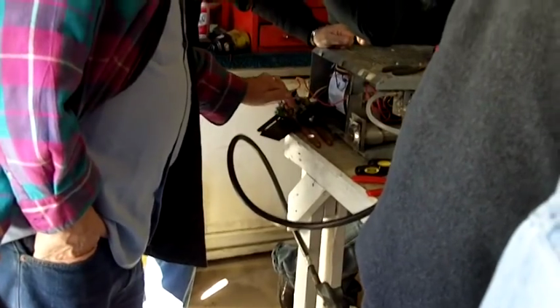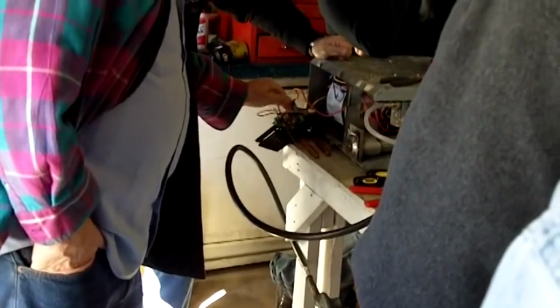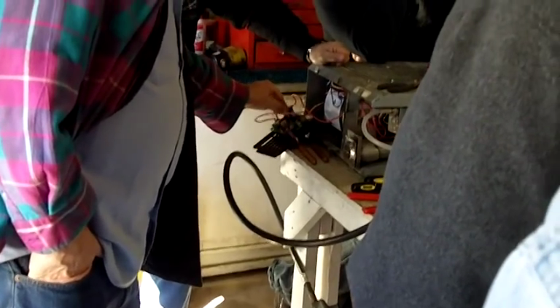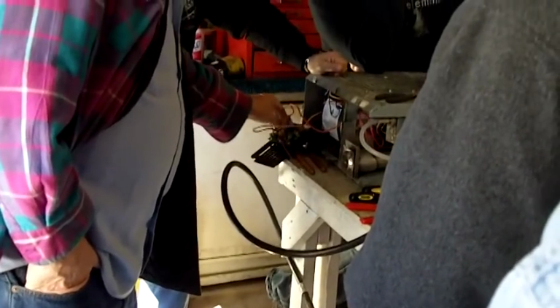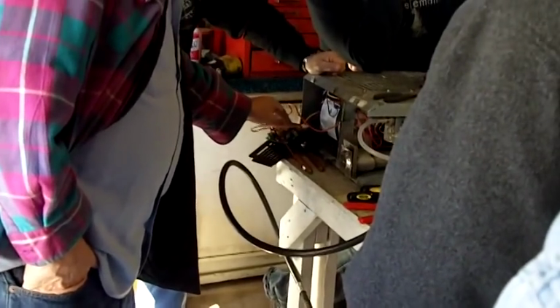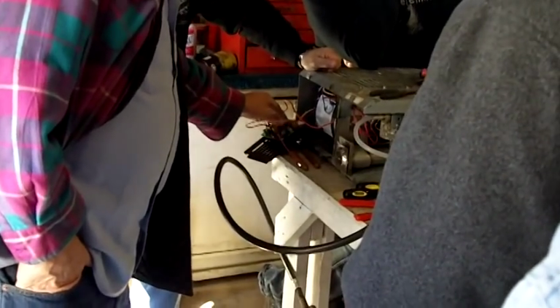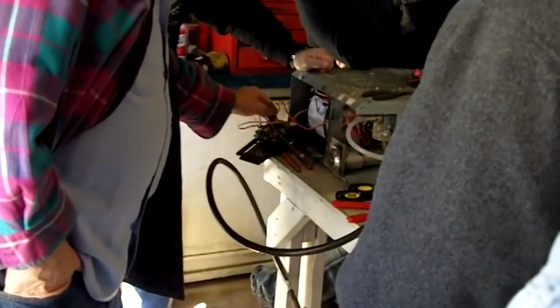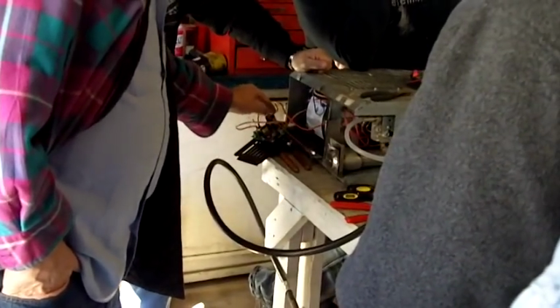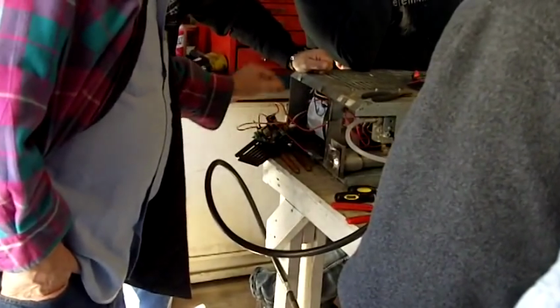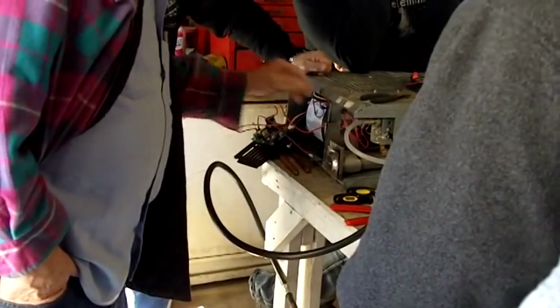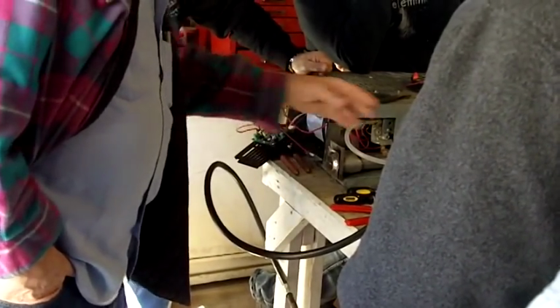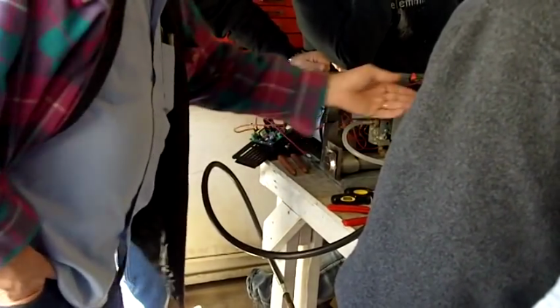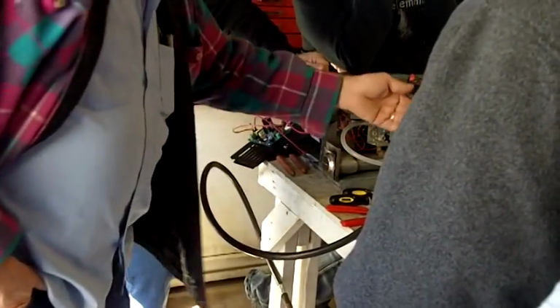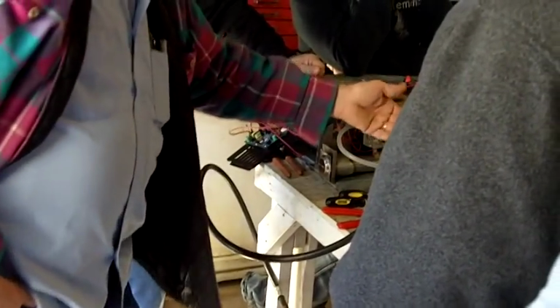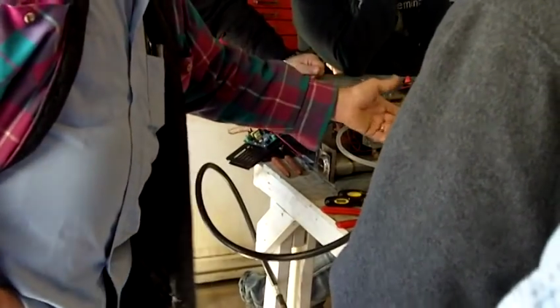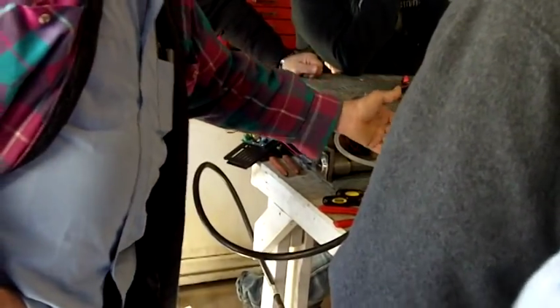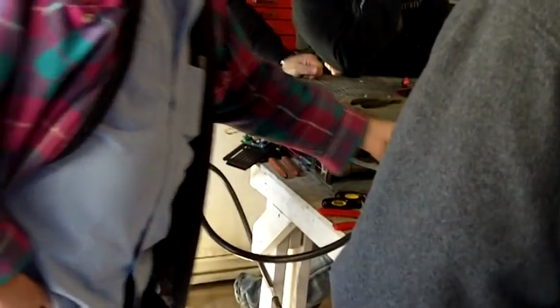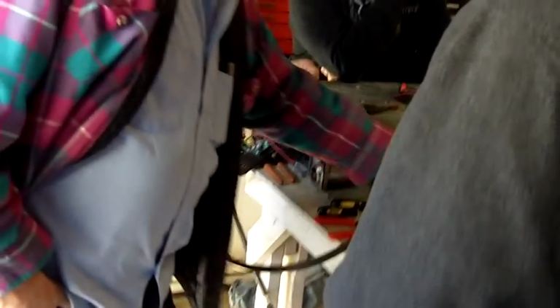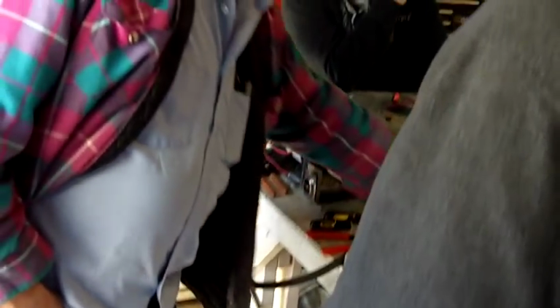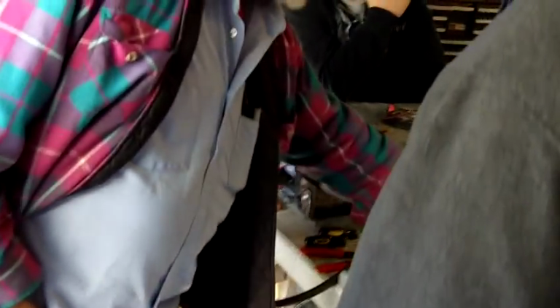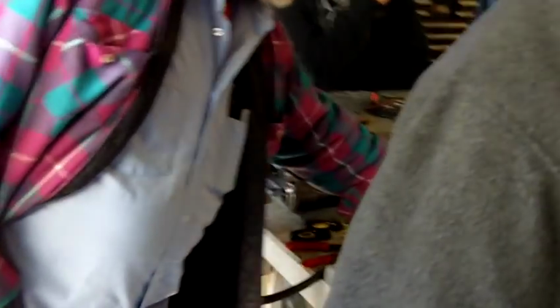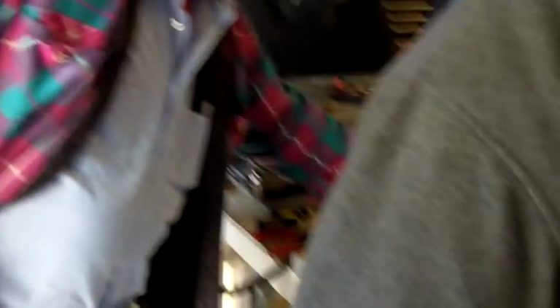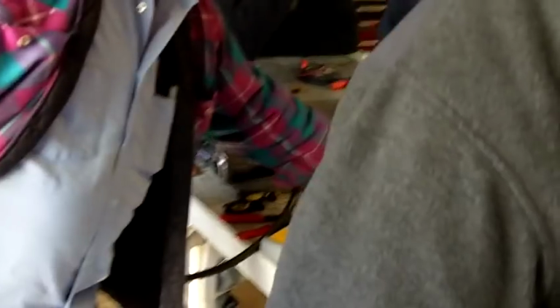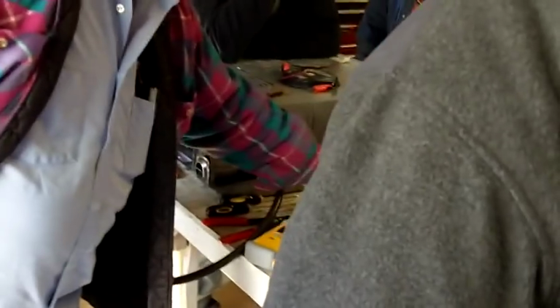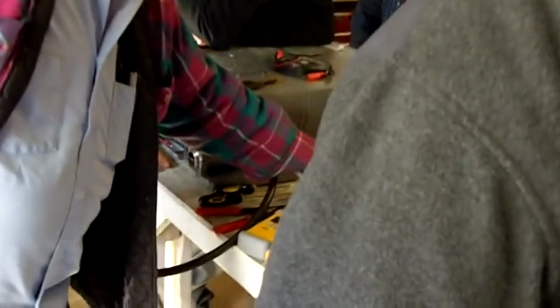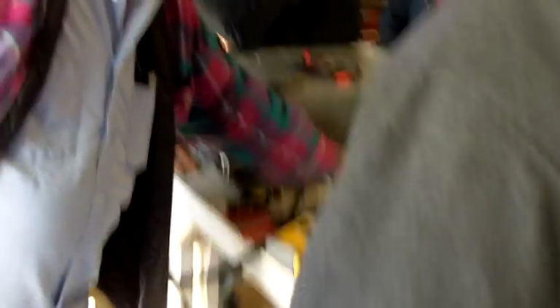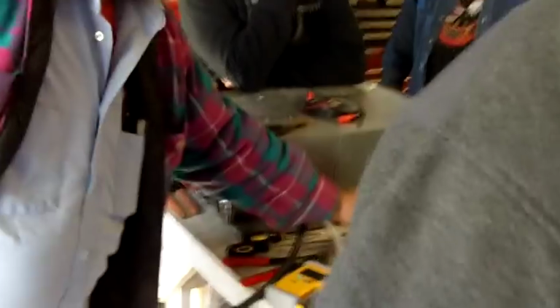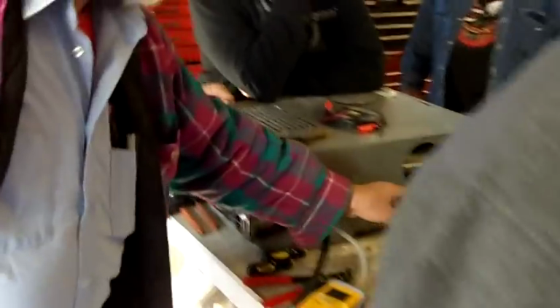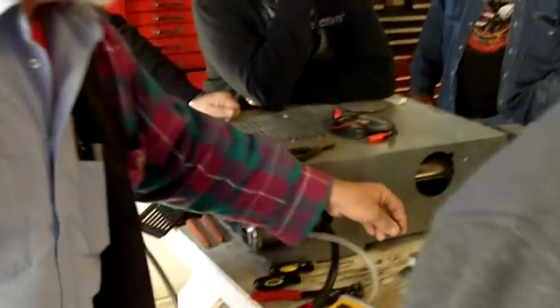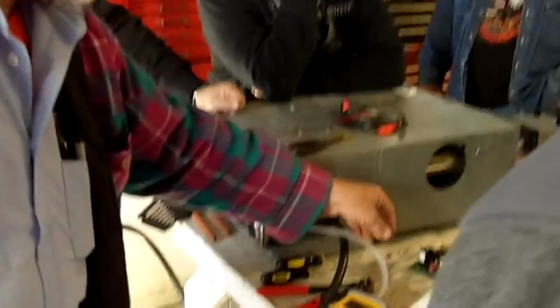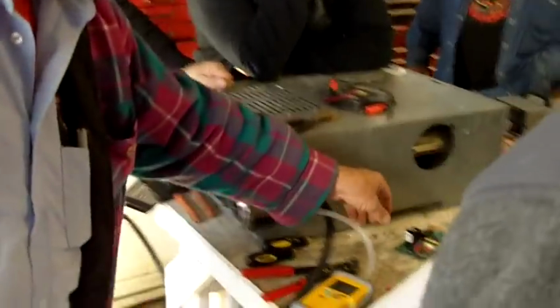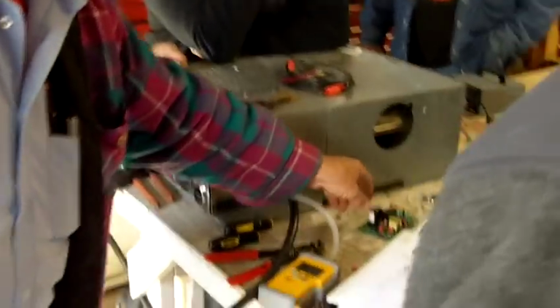You take the old board off — it would be just a UIB, universal igniter board, or...